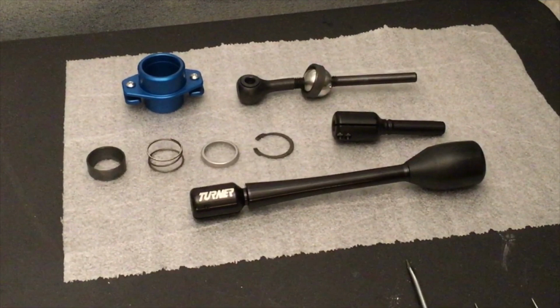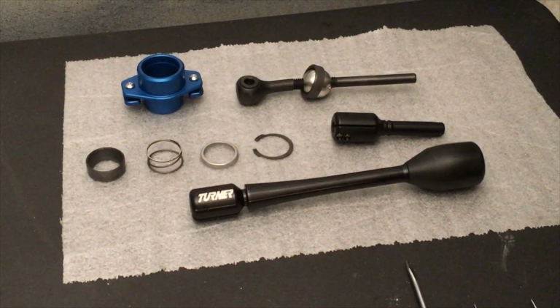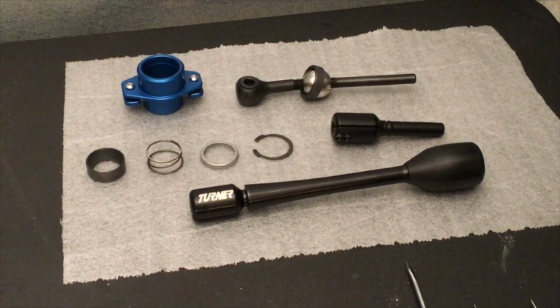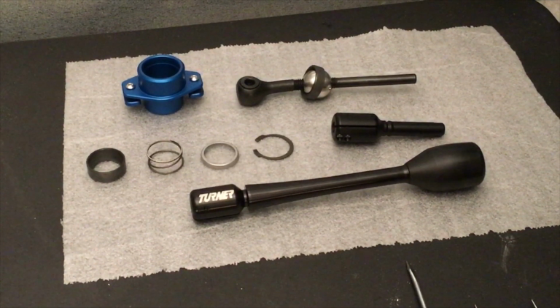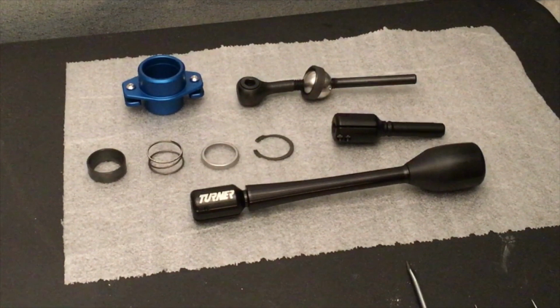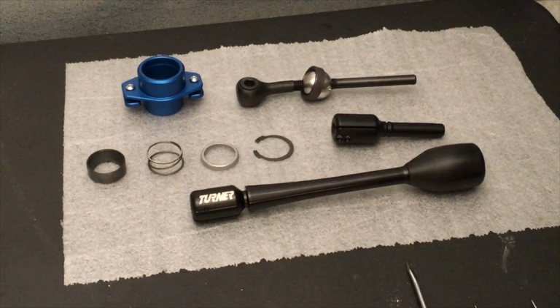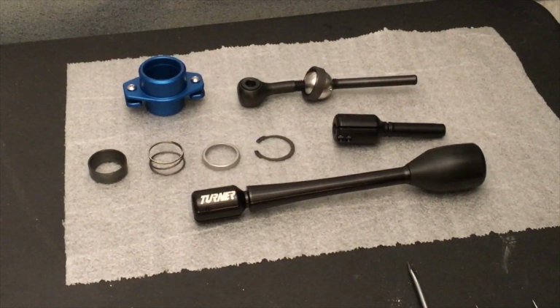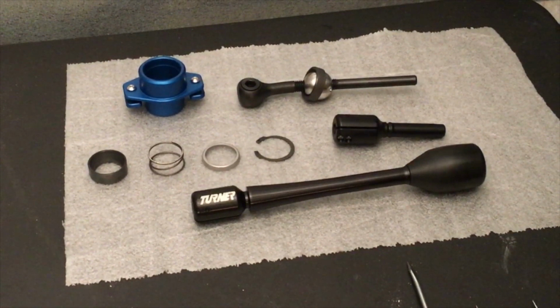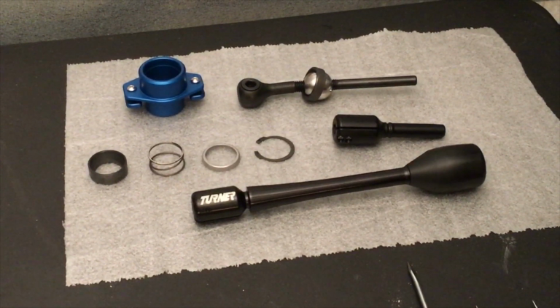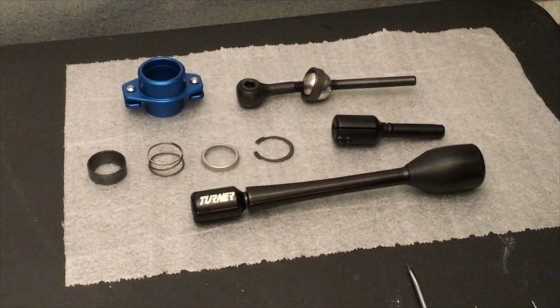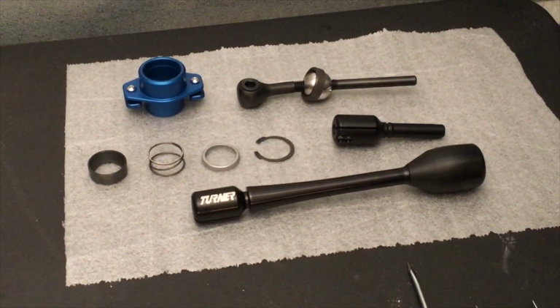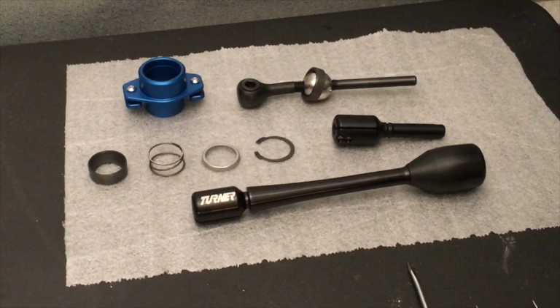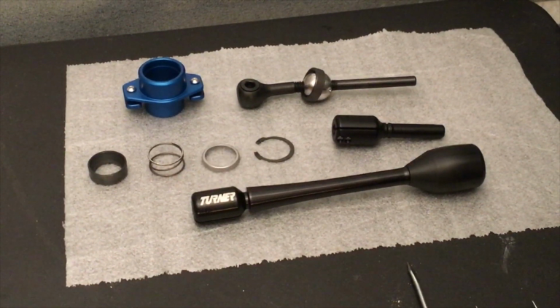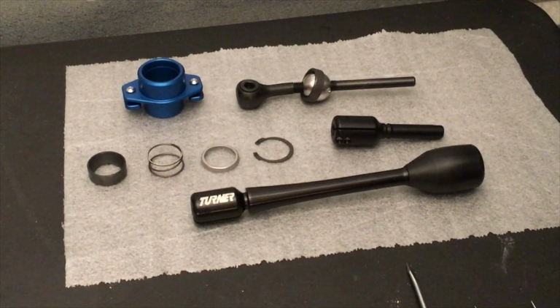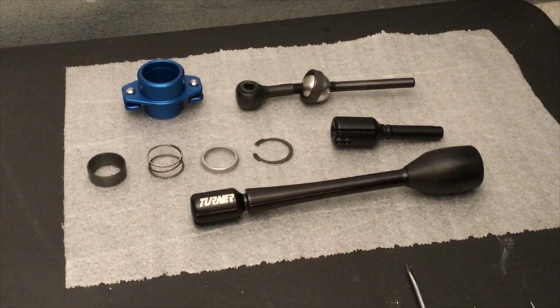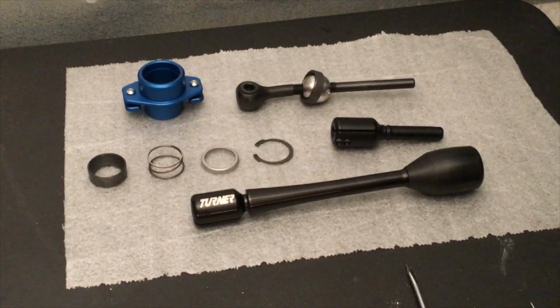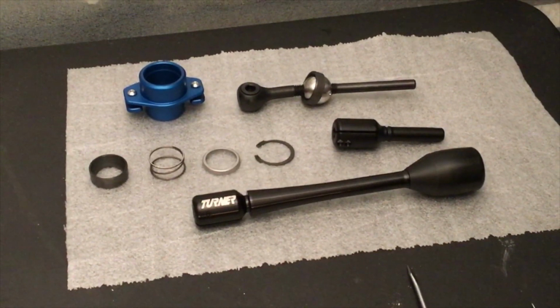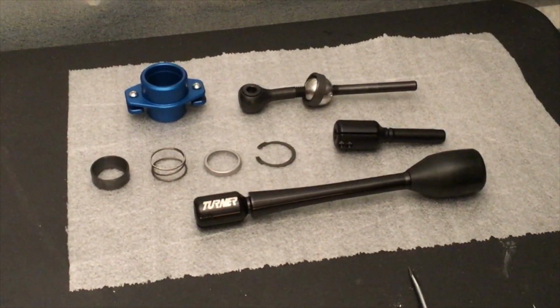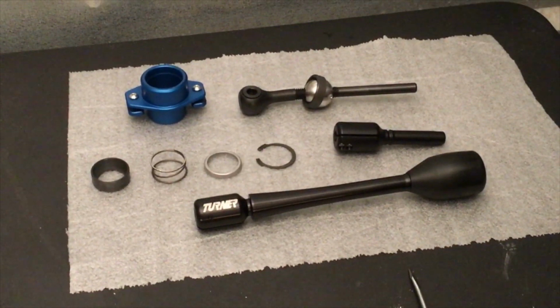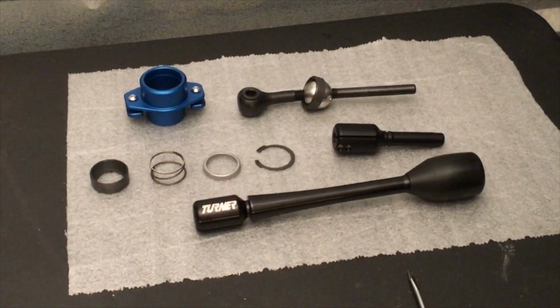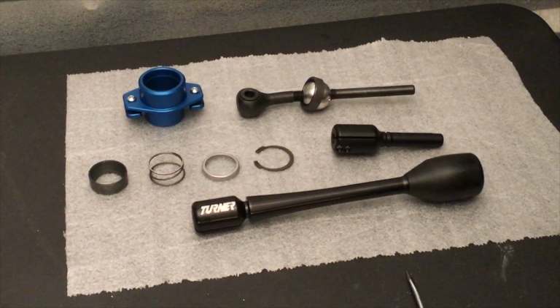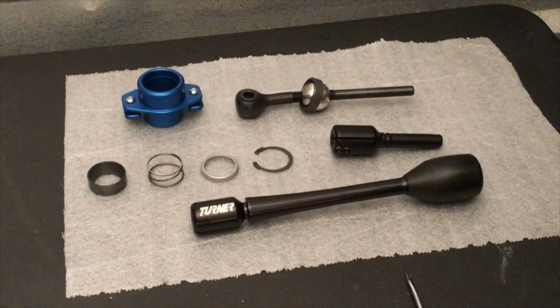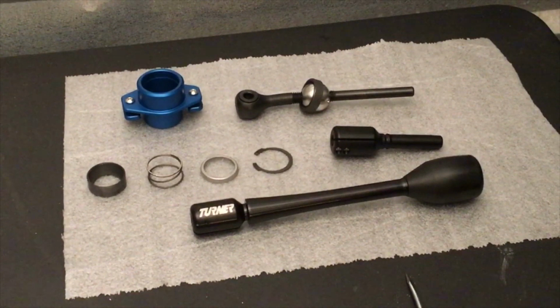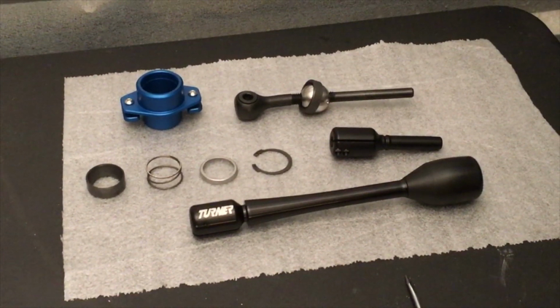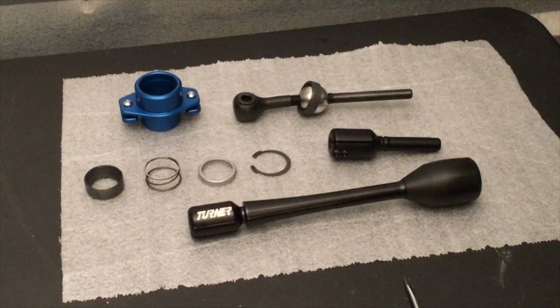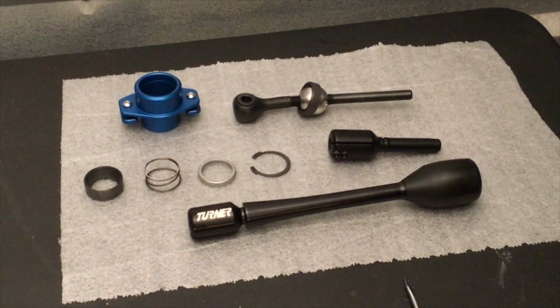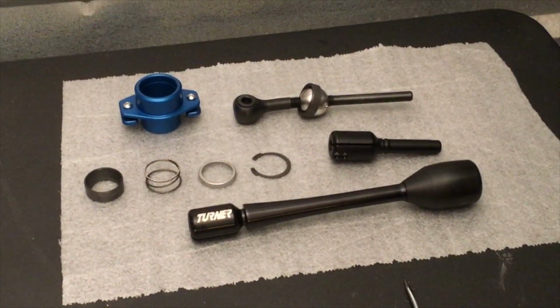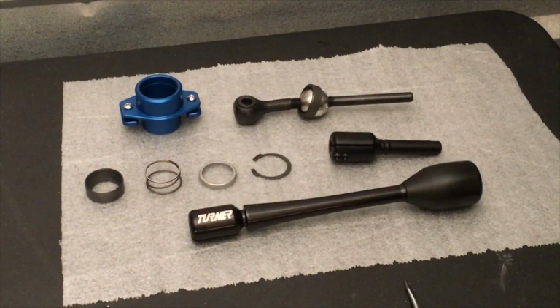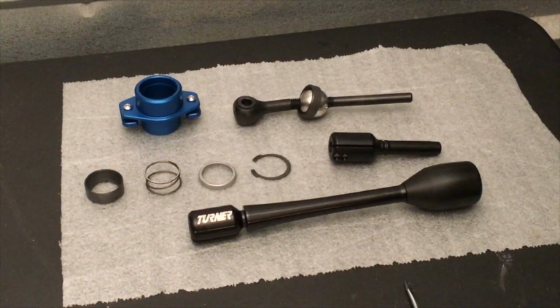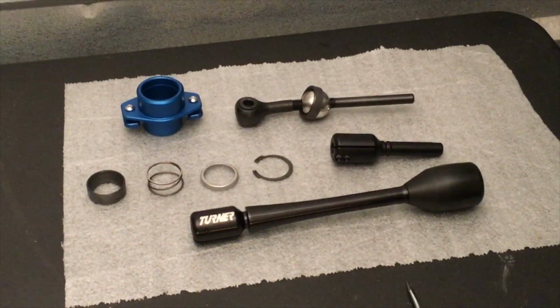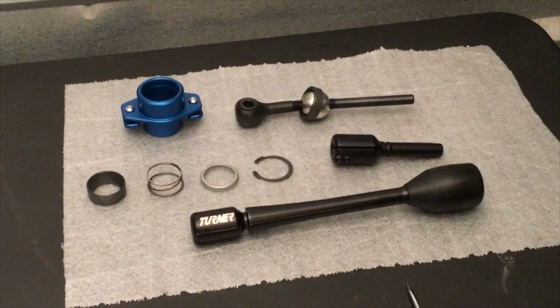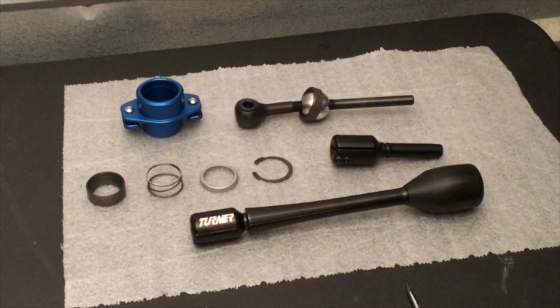Welcome back to Speed Theory Performance. Today we're going to be installing the short shifter kit from Turner Motorsports.